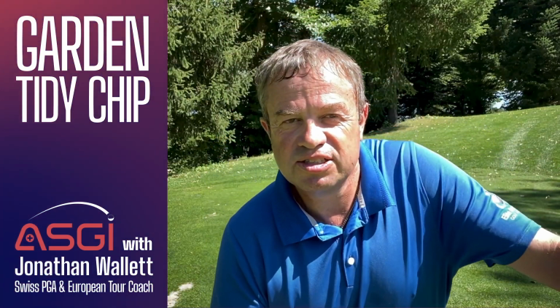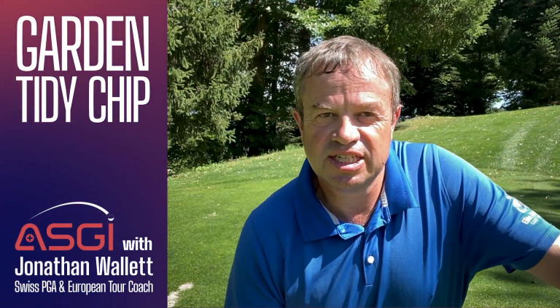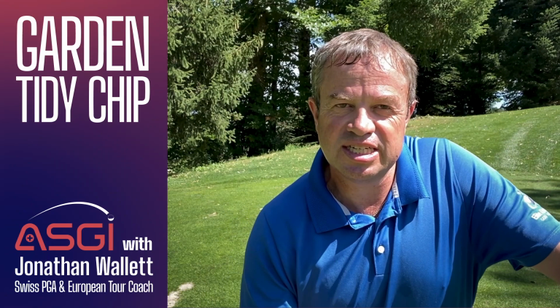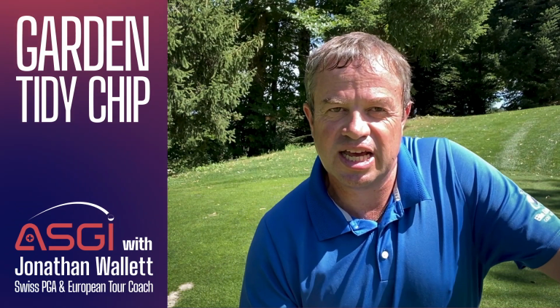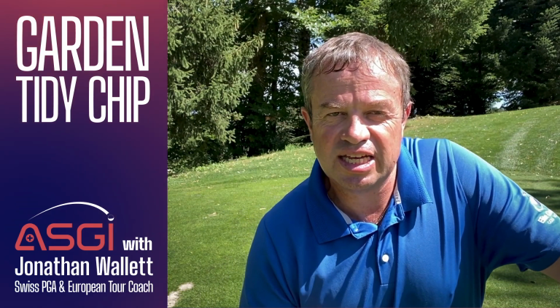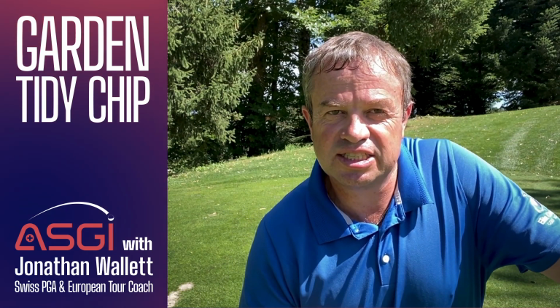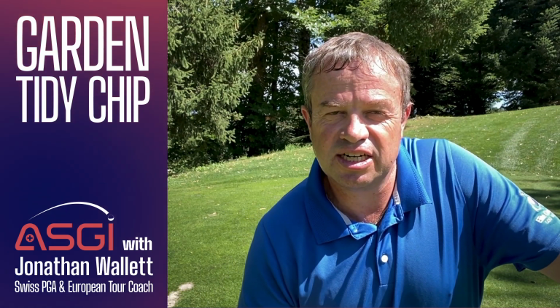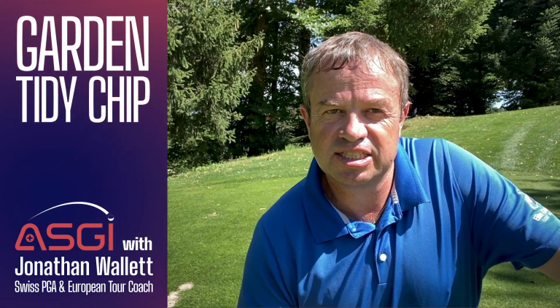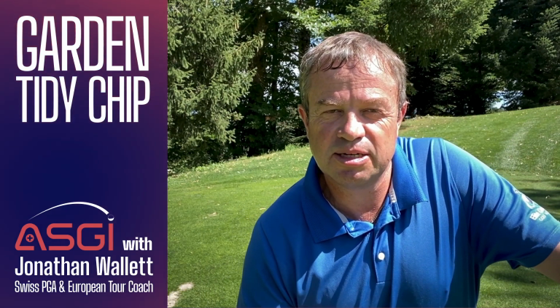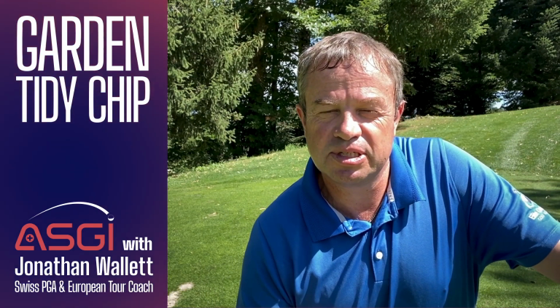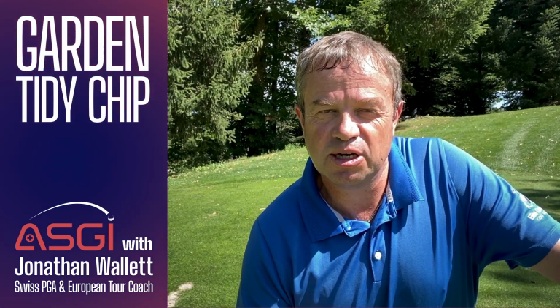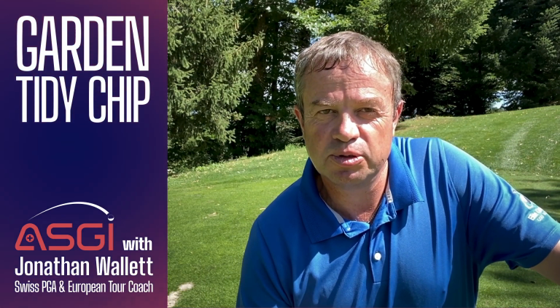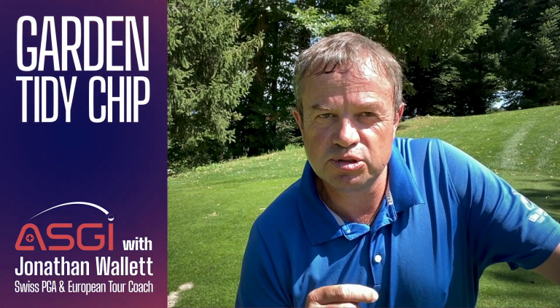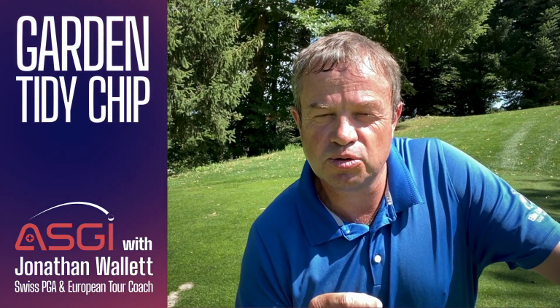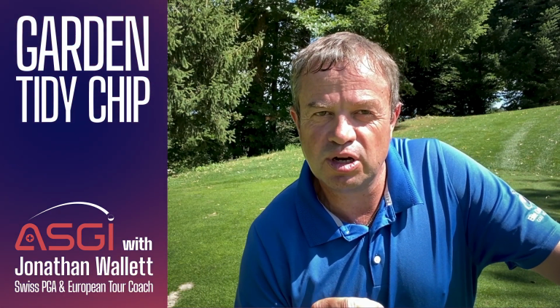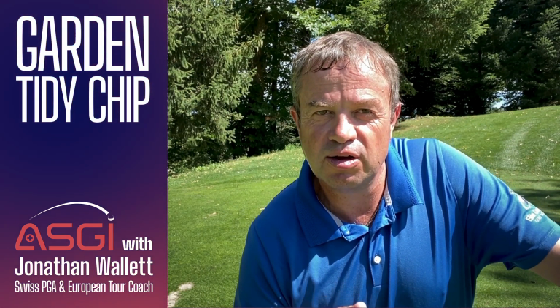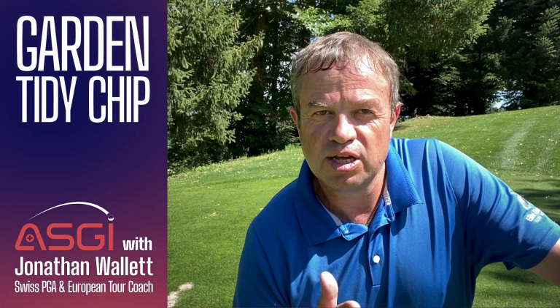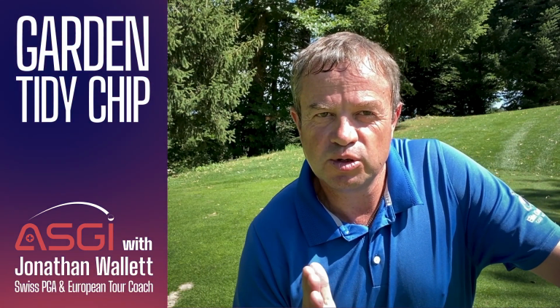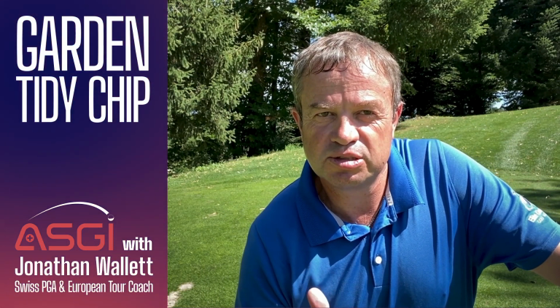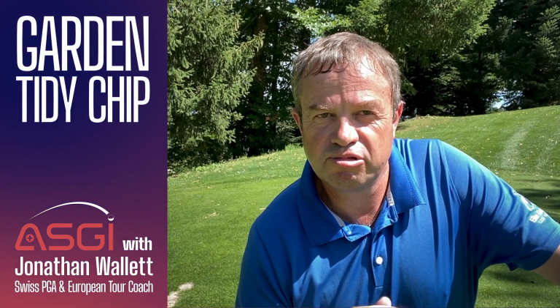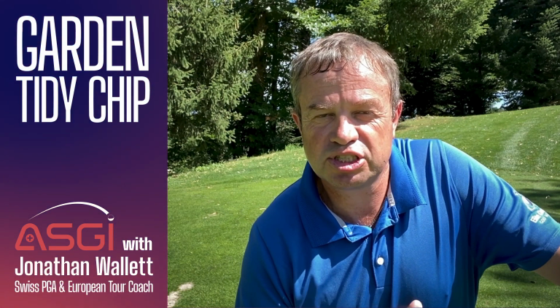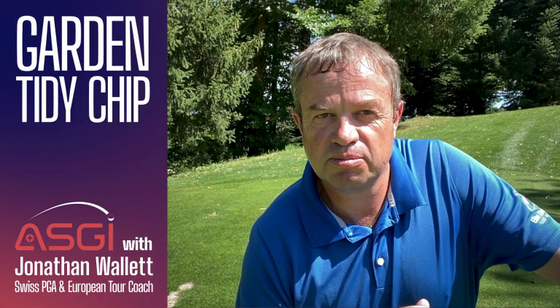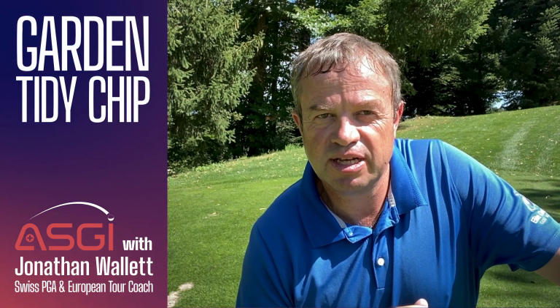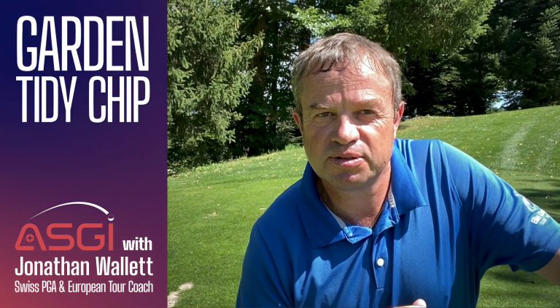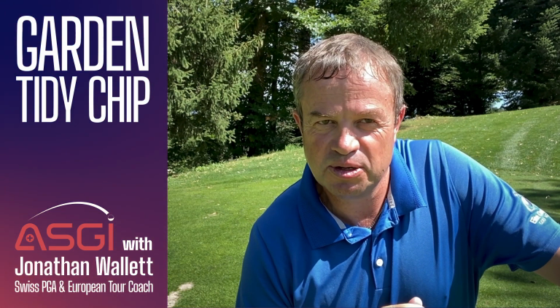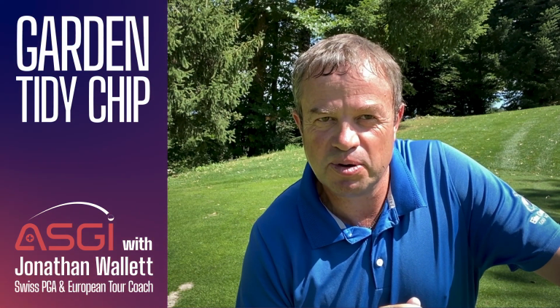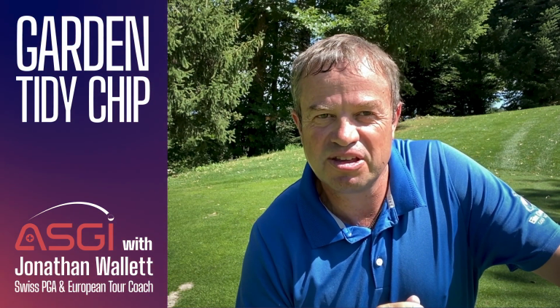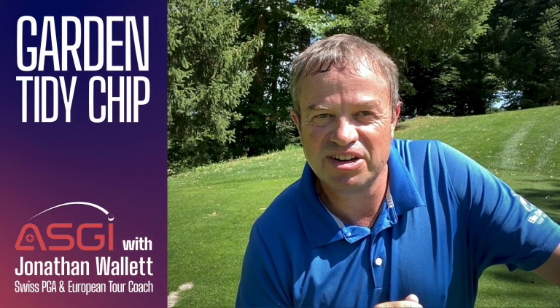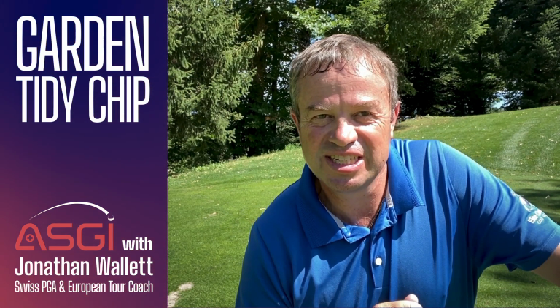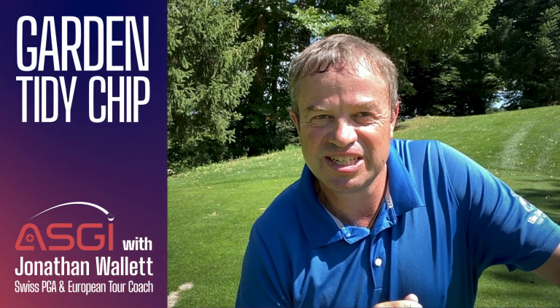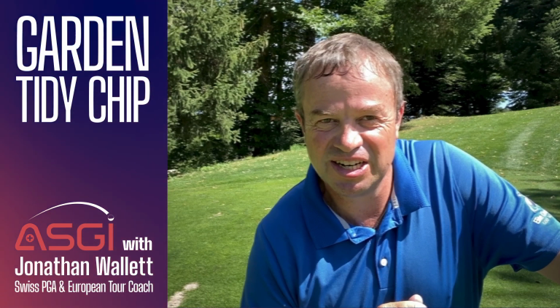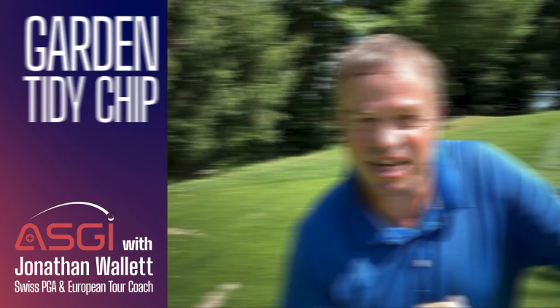So today's ASGI tip to help you score lower was: brush some leaves when you're by the green. Good luck!